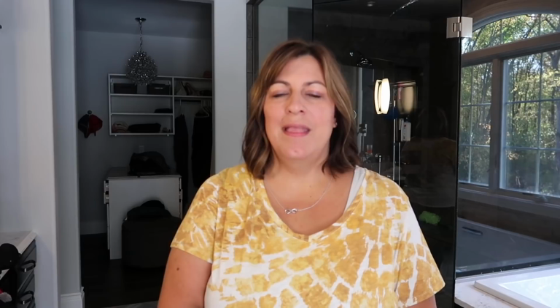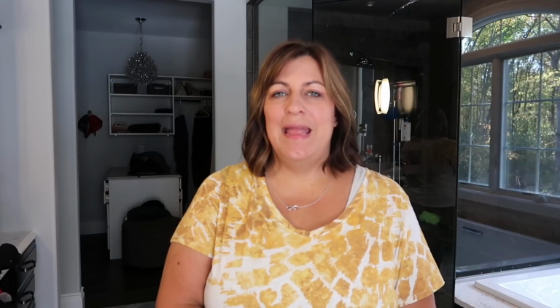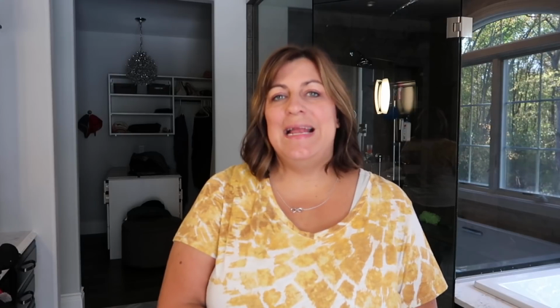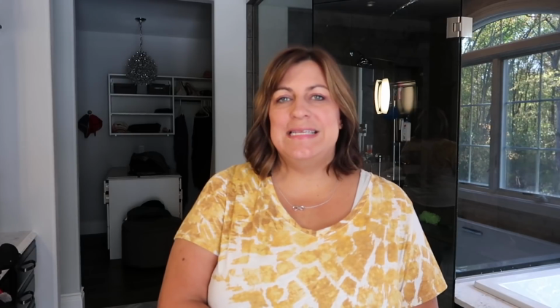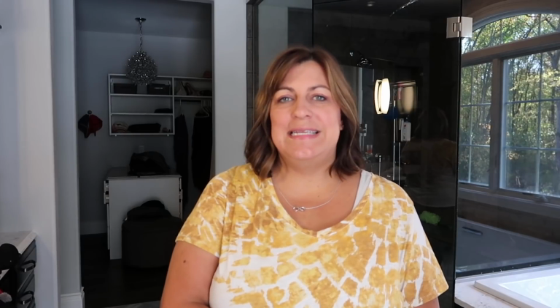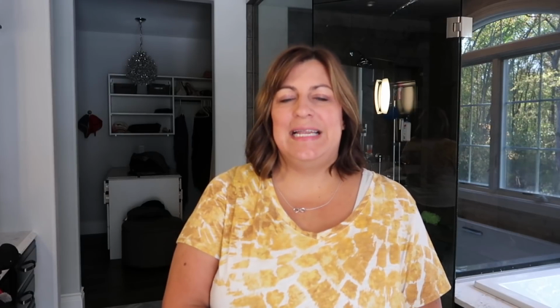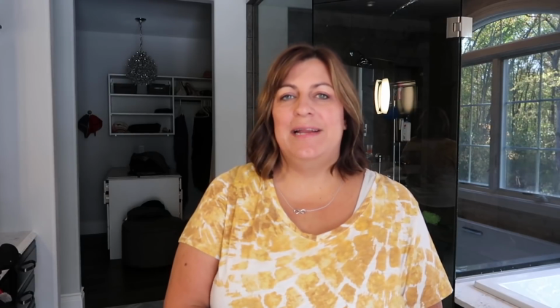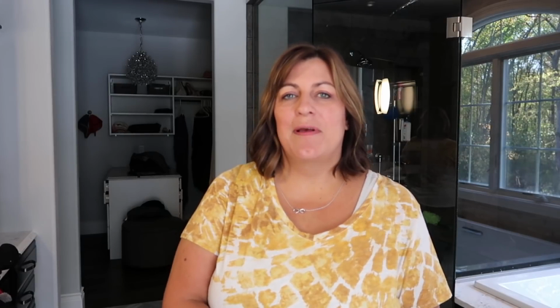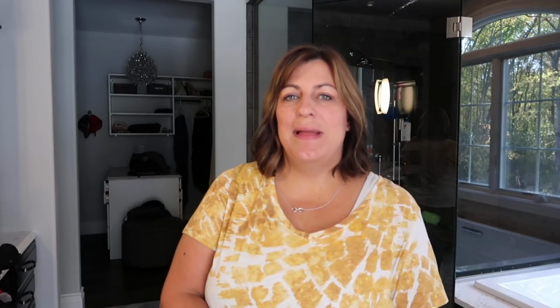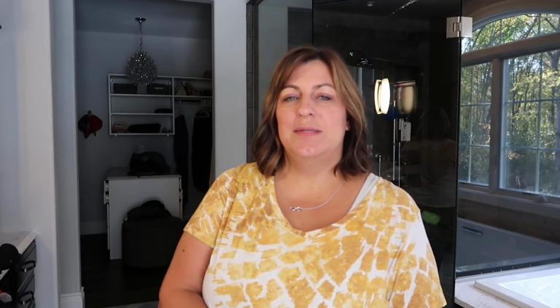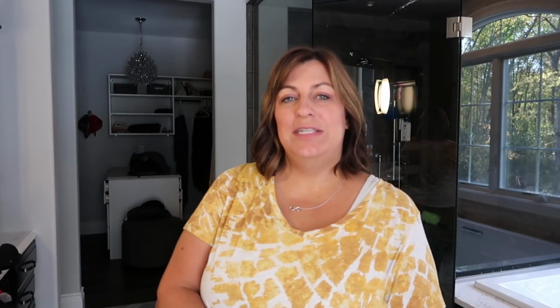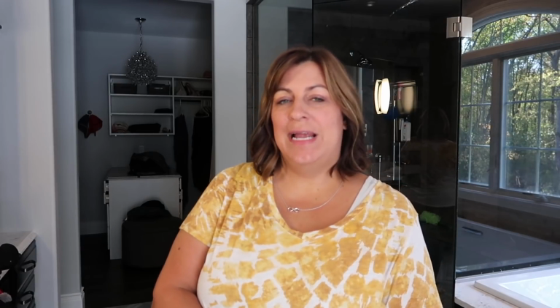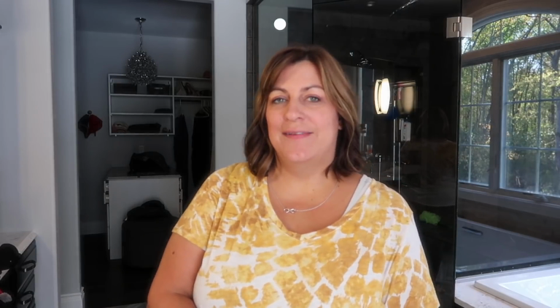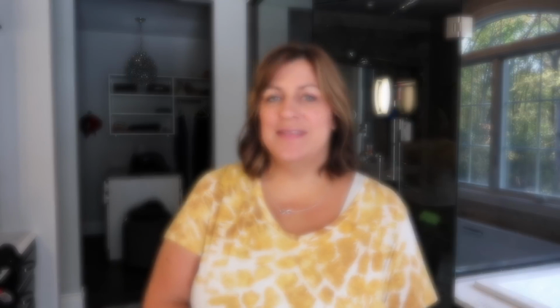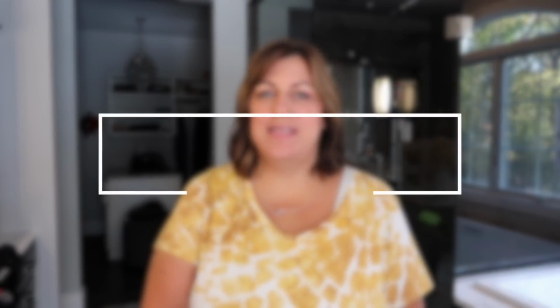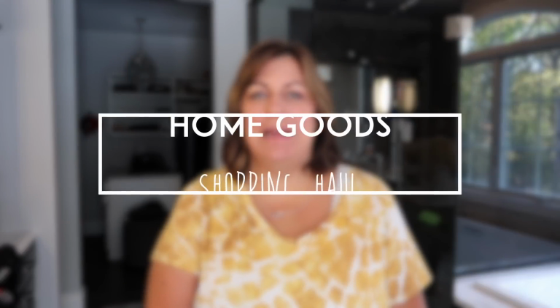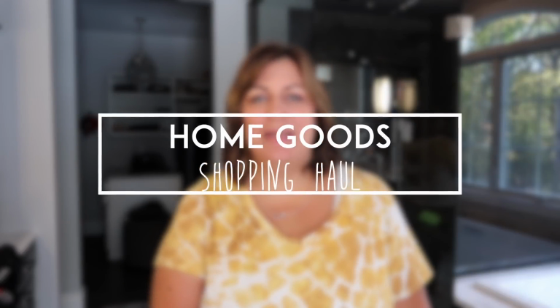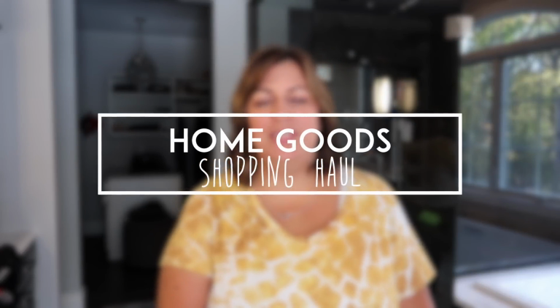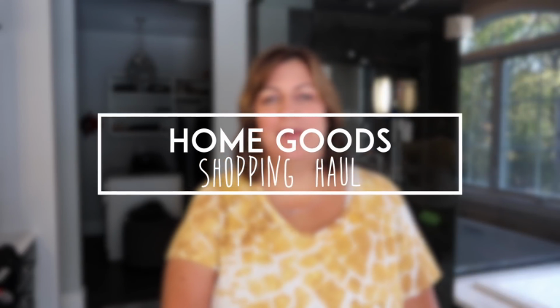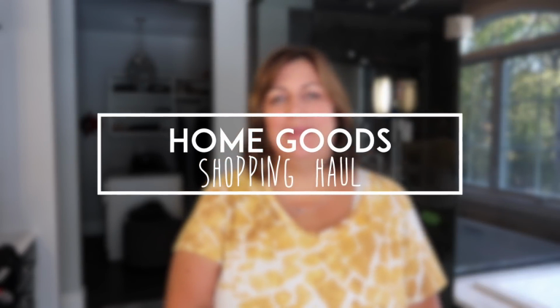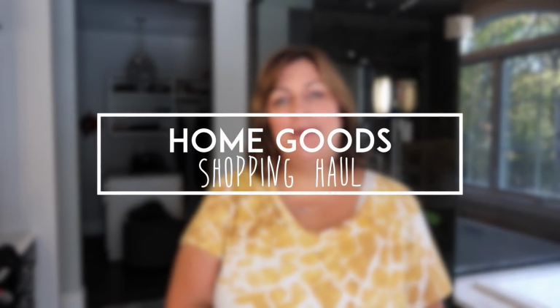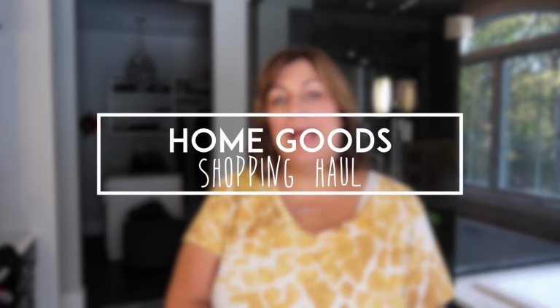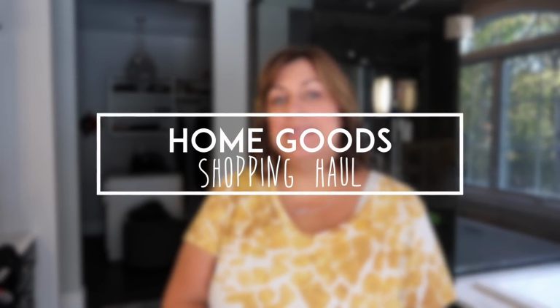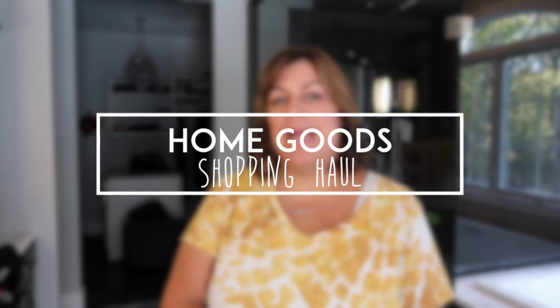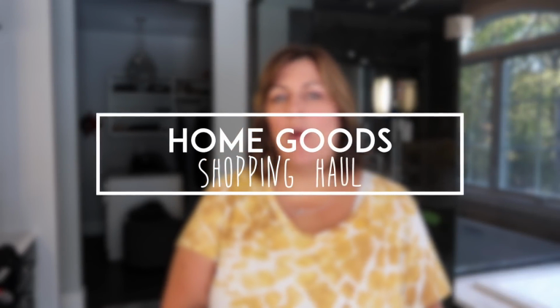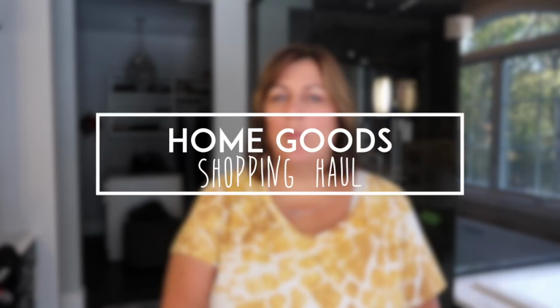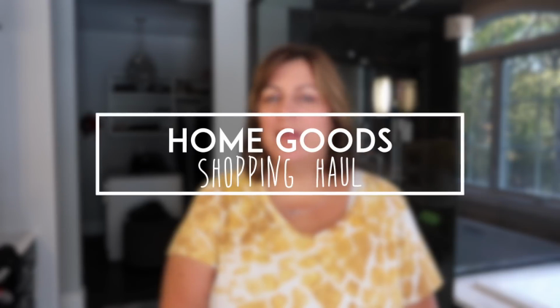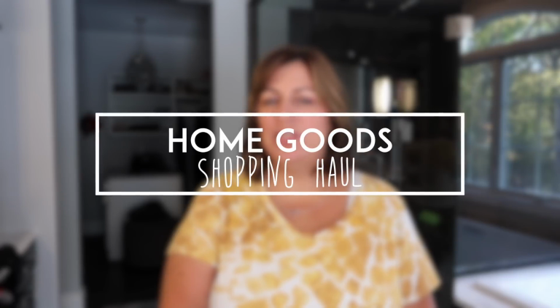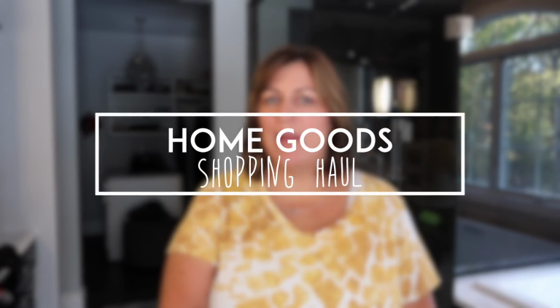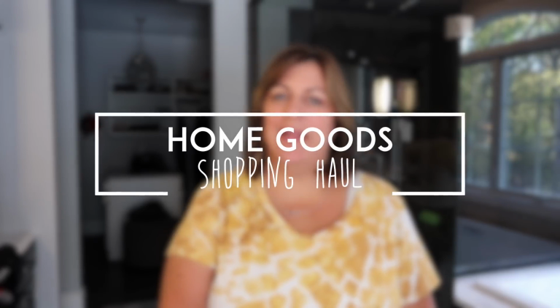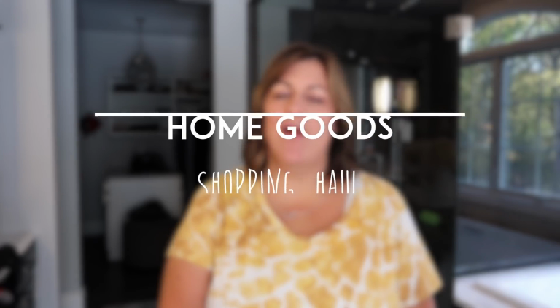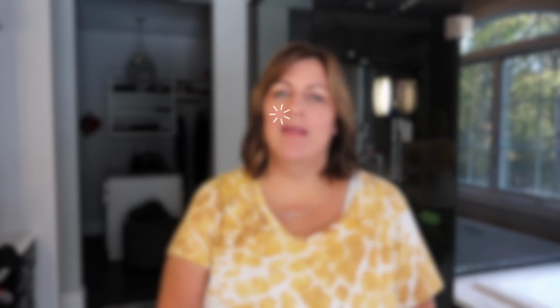Hey guys, it's Candy and welcome back to my channel. Today I'm going to be sharing with you guys a HomeGoods shopping haul.